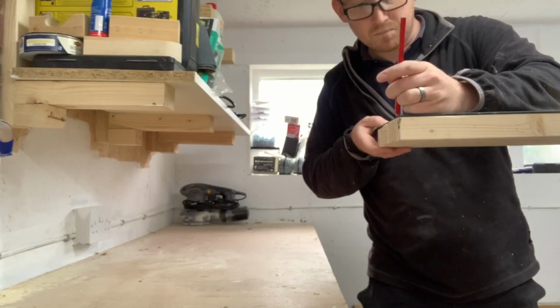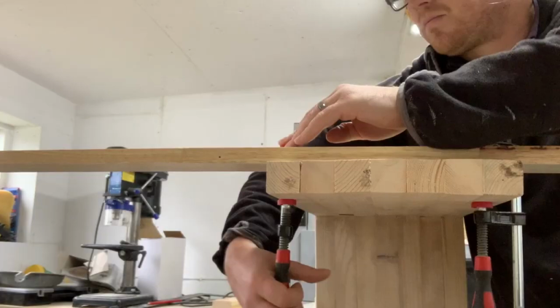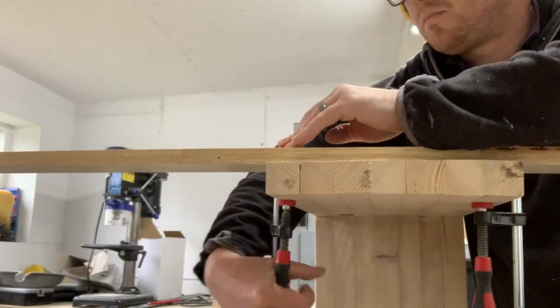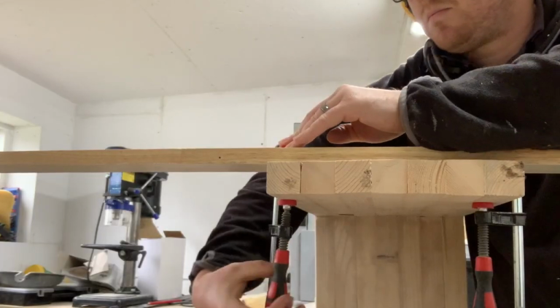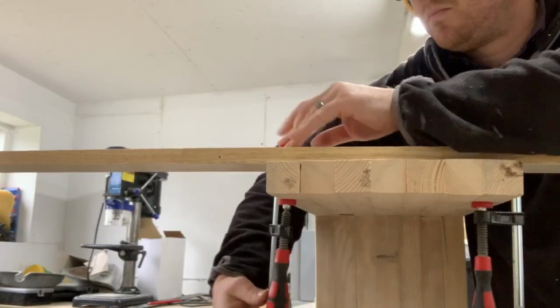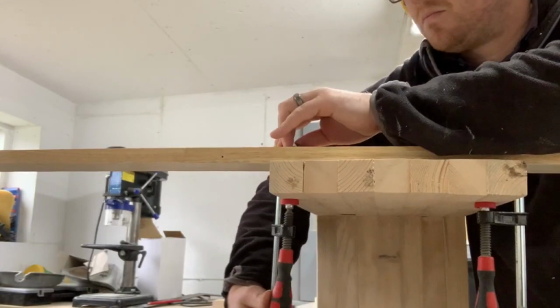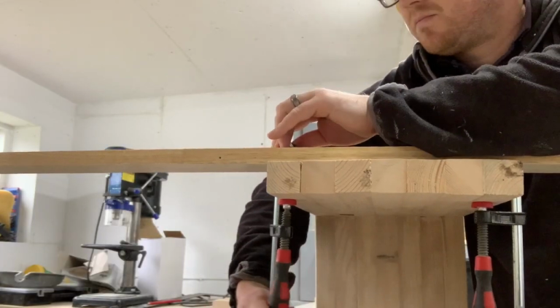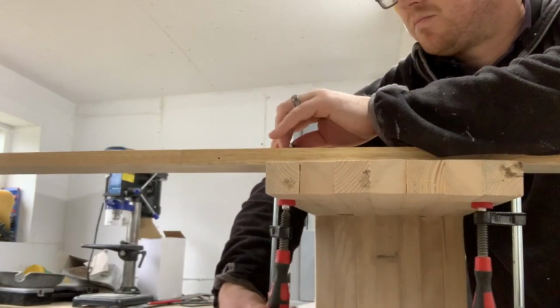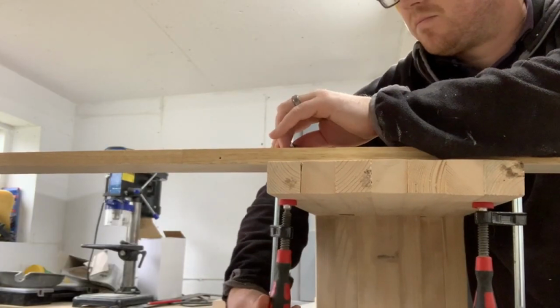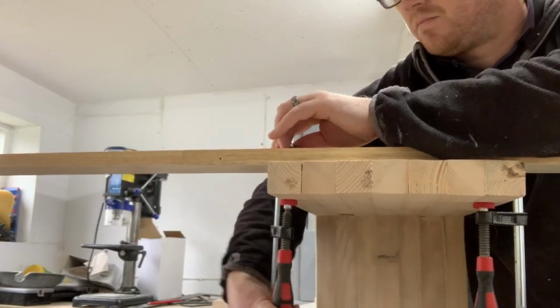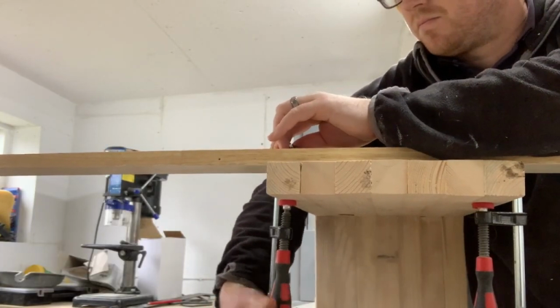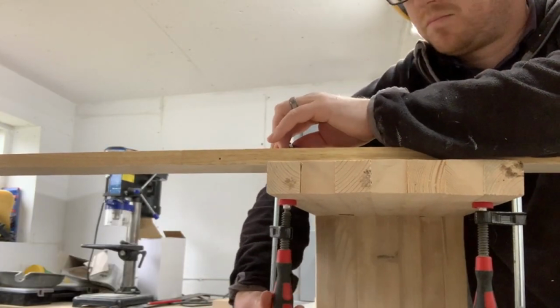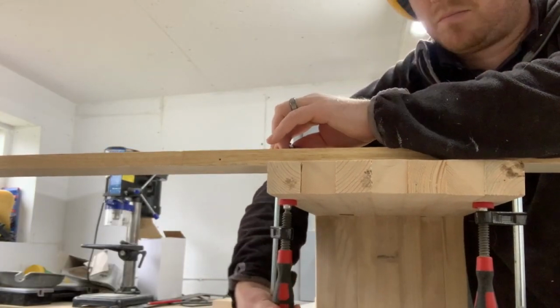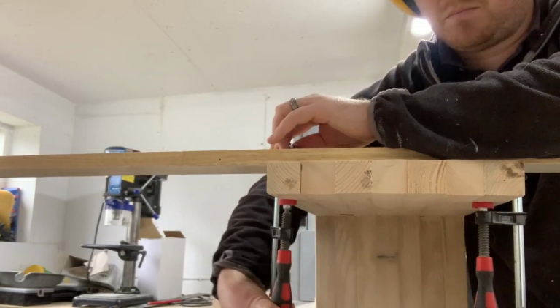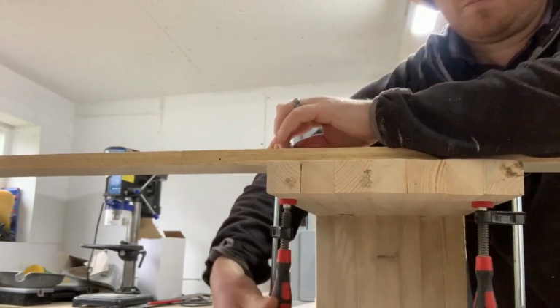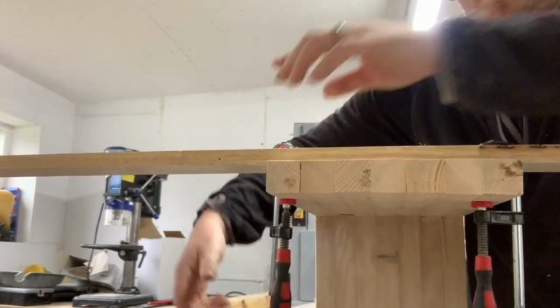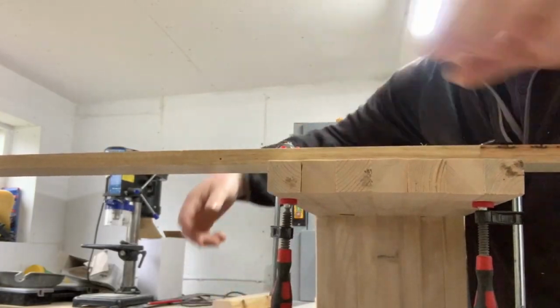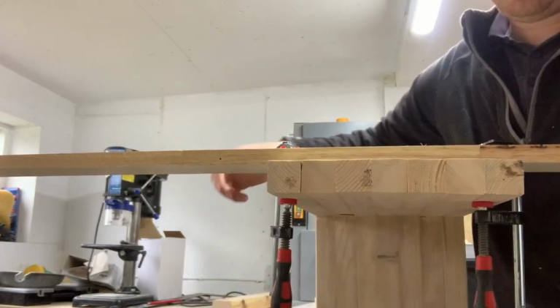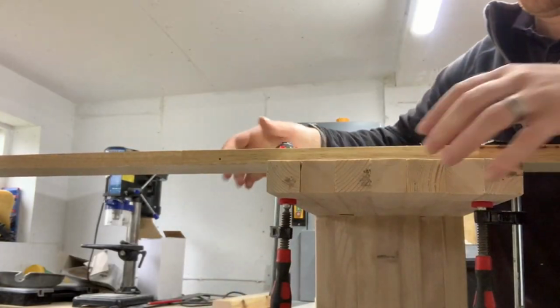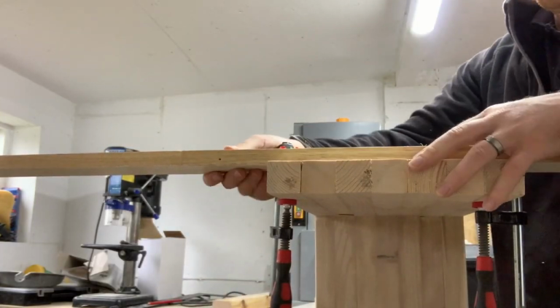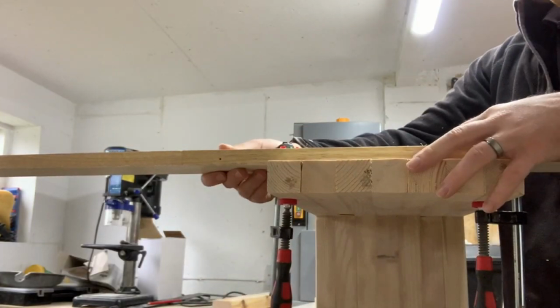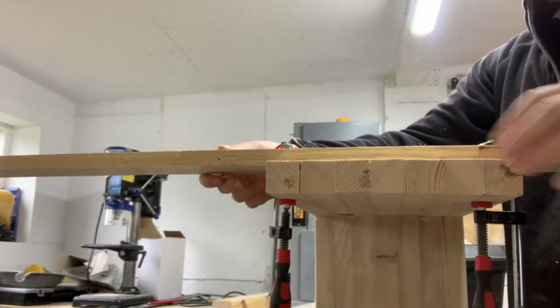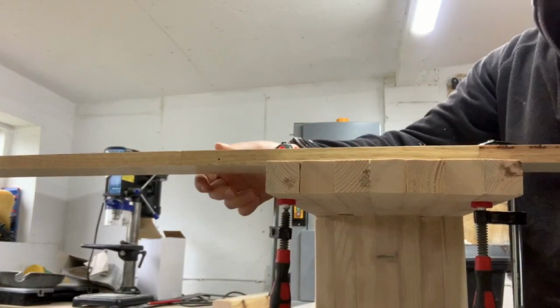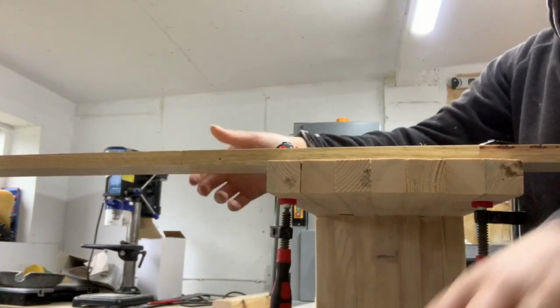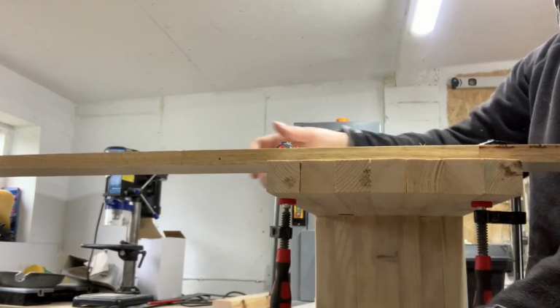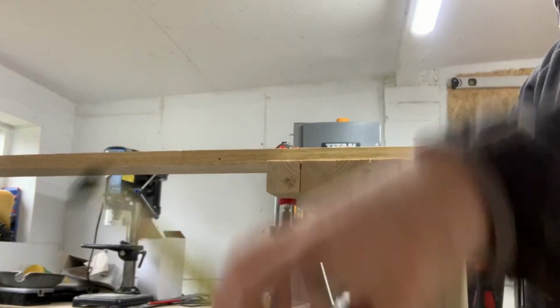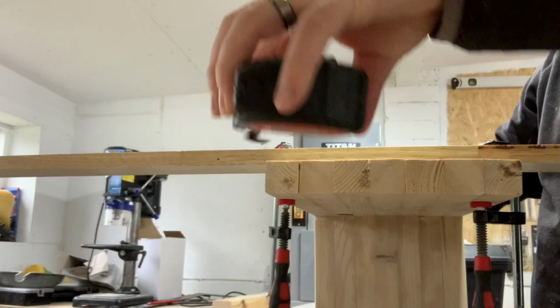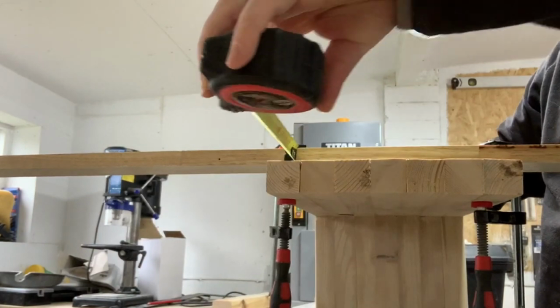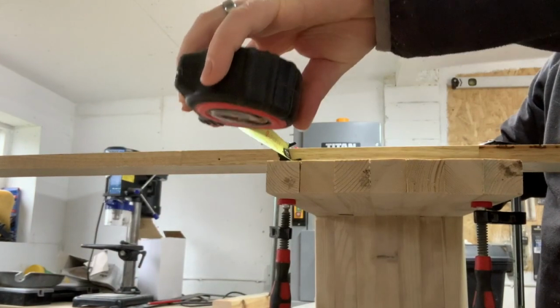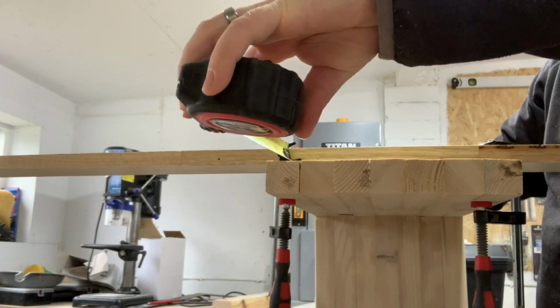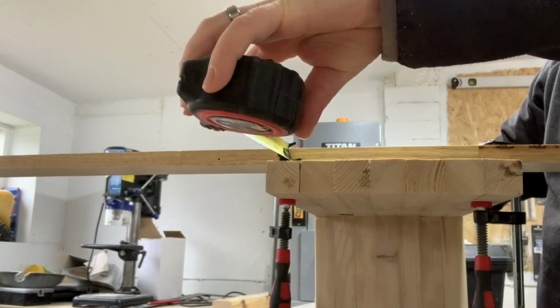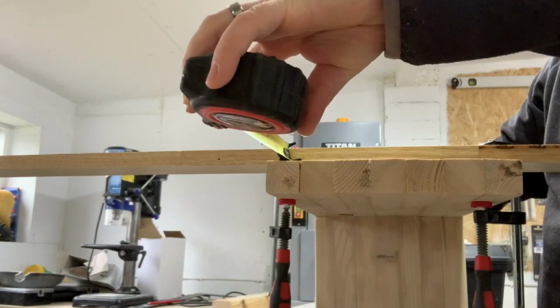I clamped a straight edge to the workpiece and trimmed off the edge with my circular saw. I then repeated this for the other side.